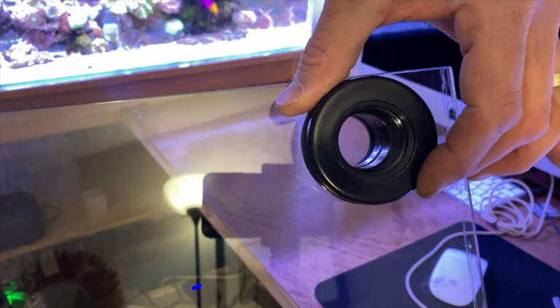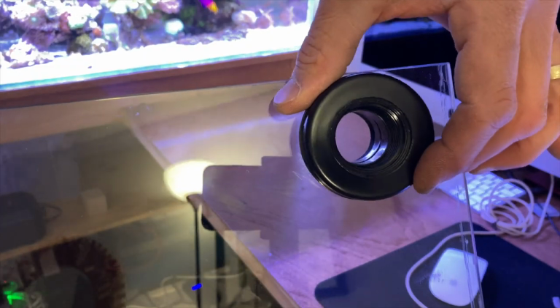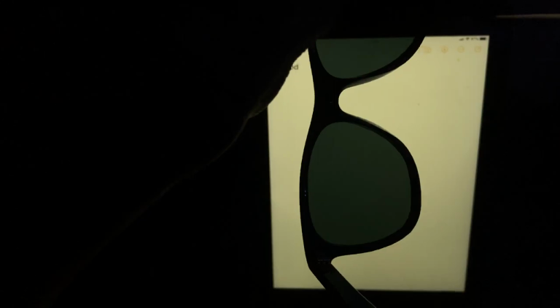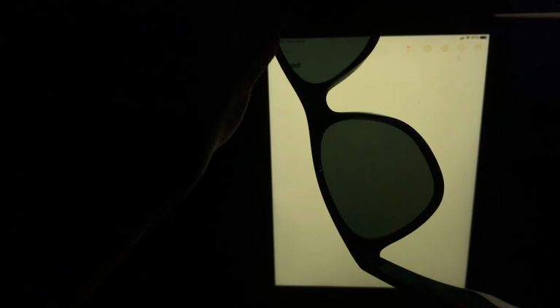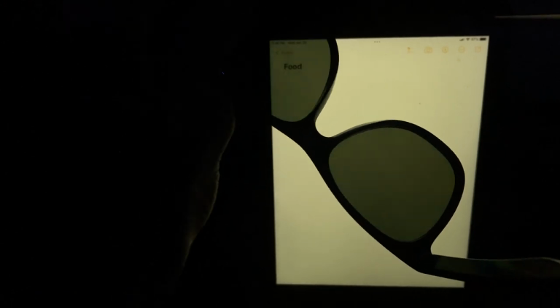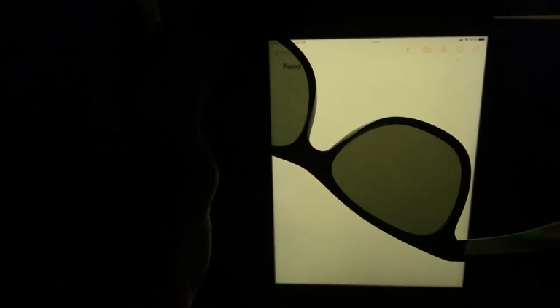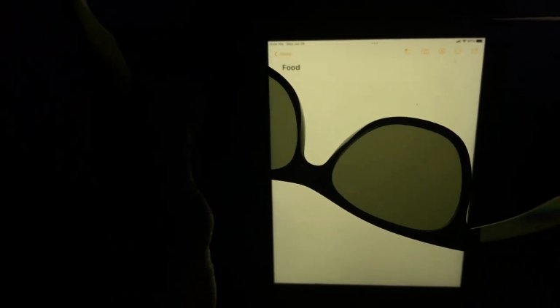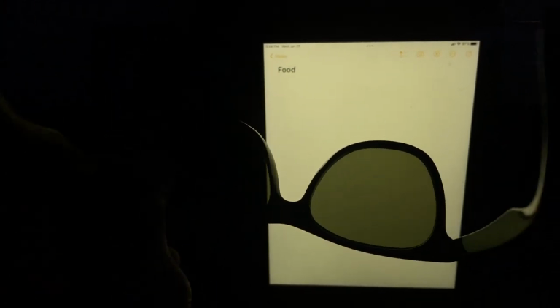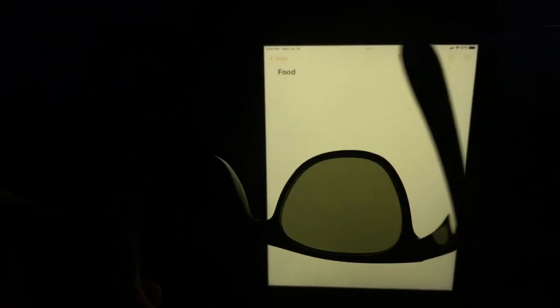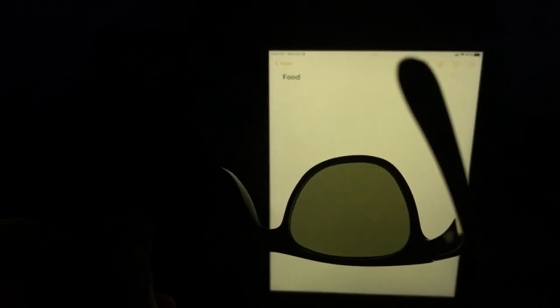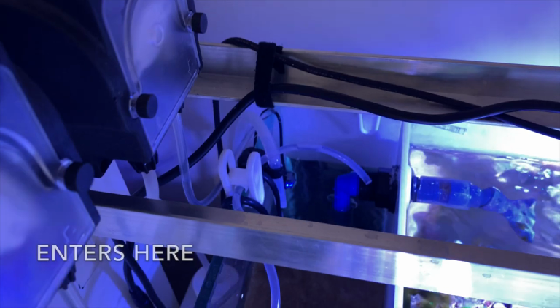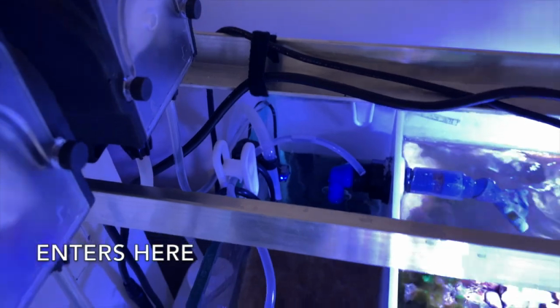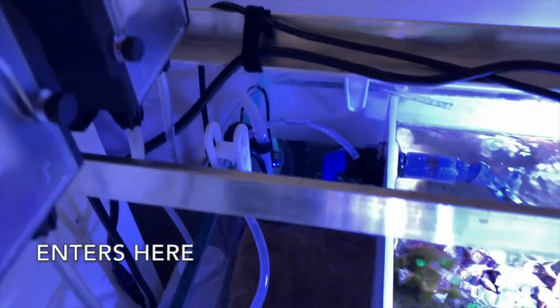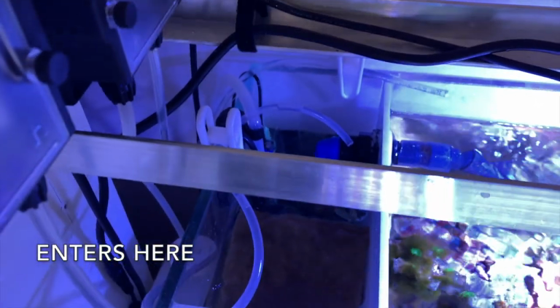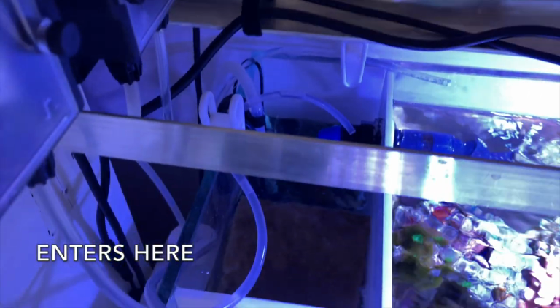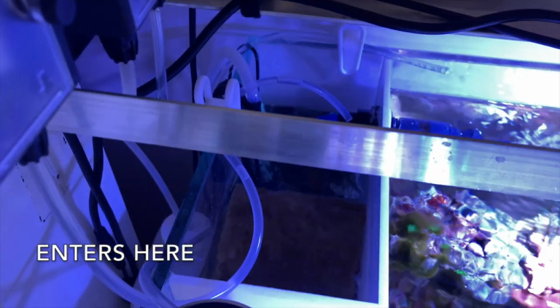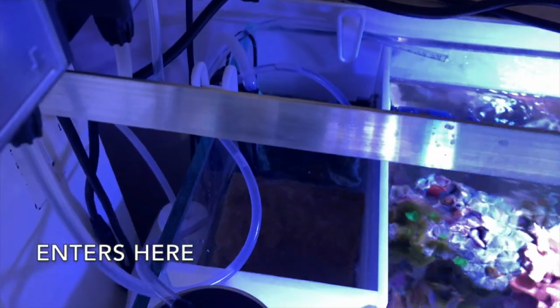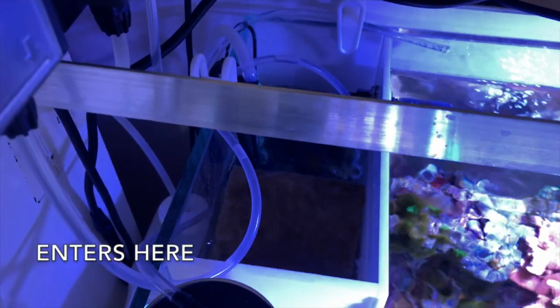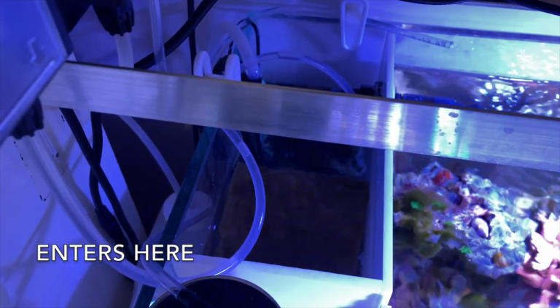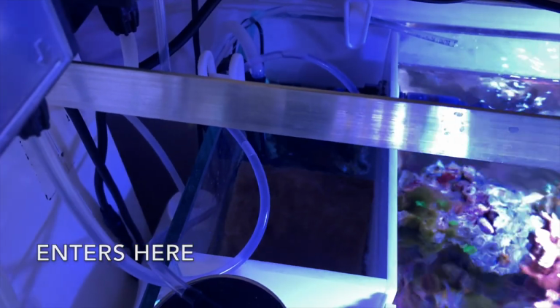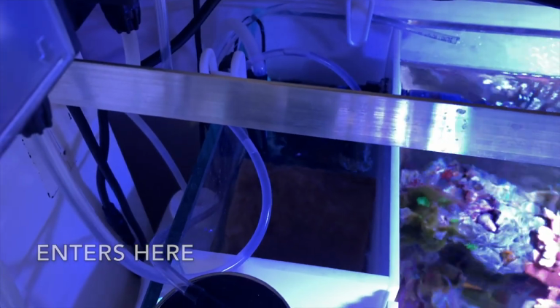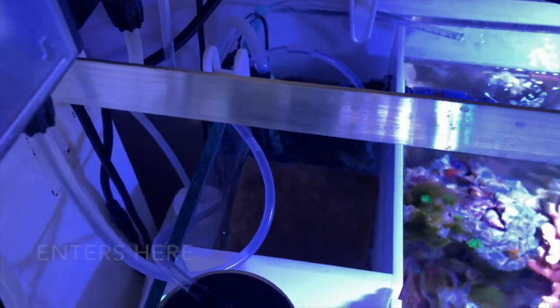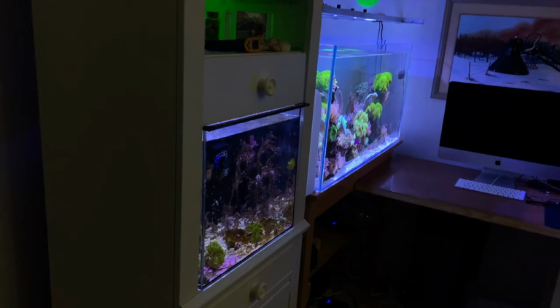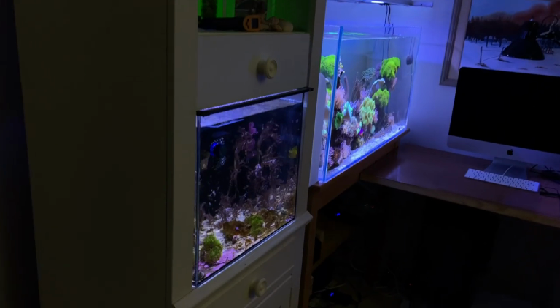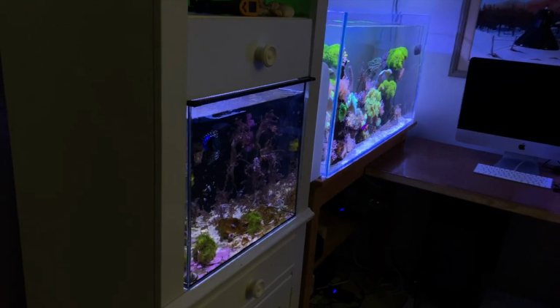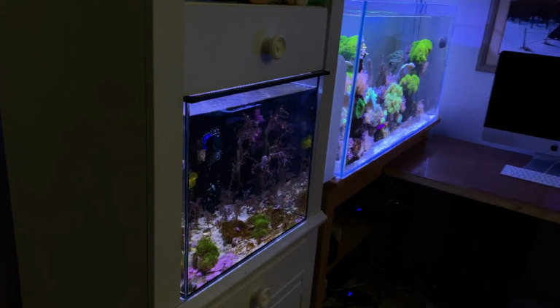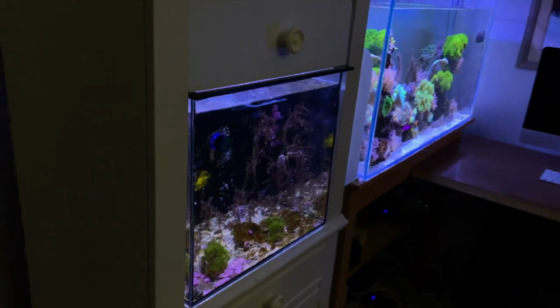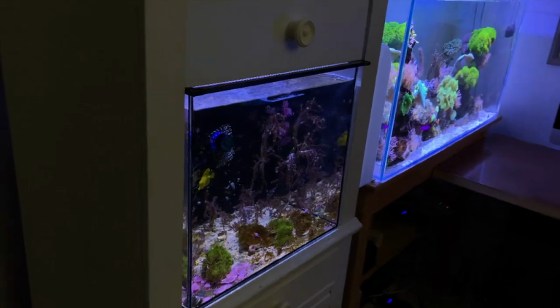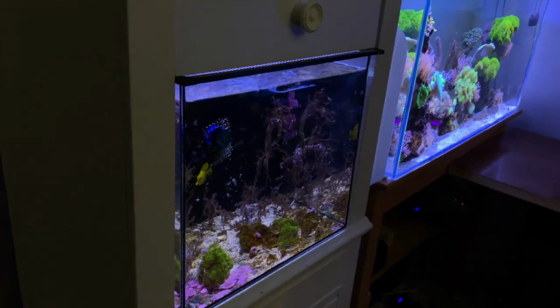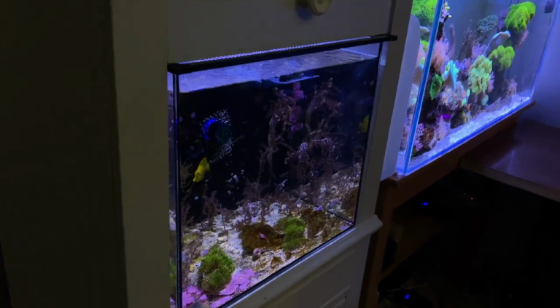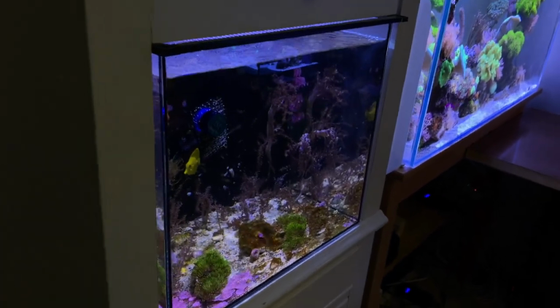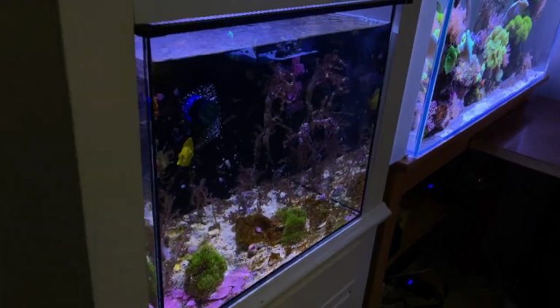This is regular glass. This used to be the 20-gallon mixed reef.